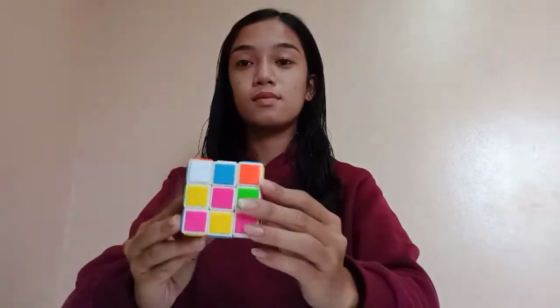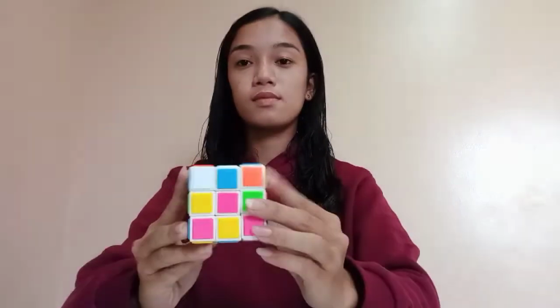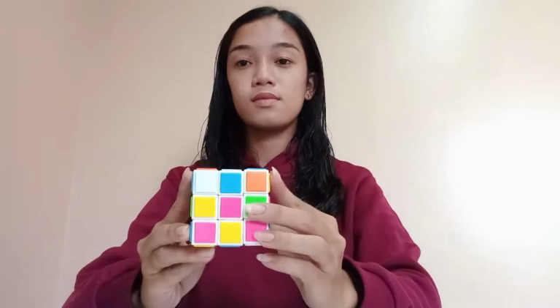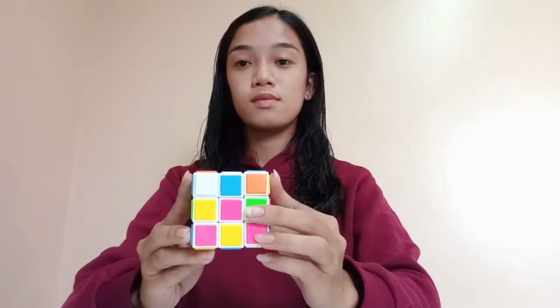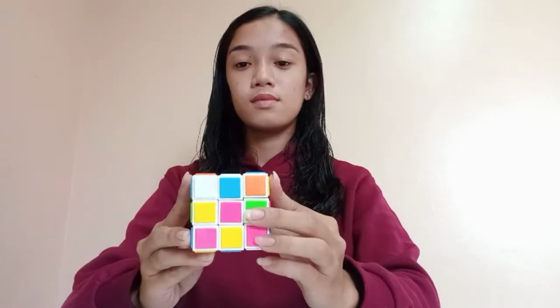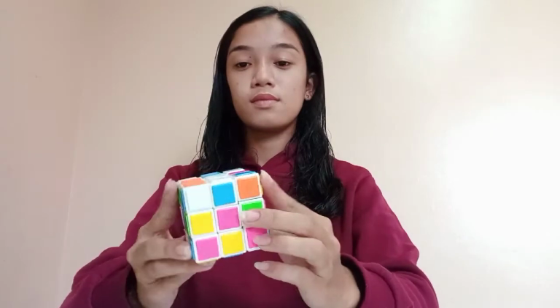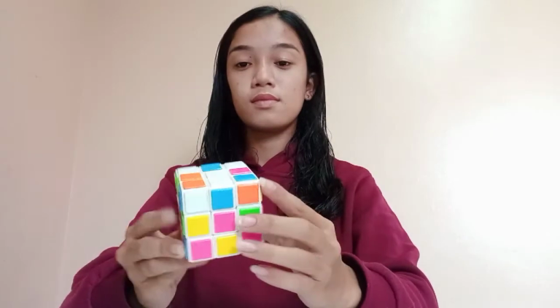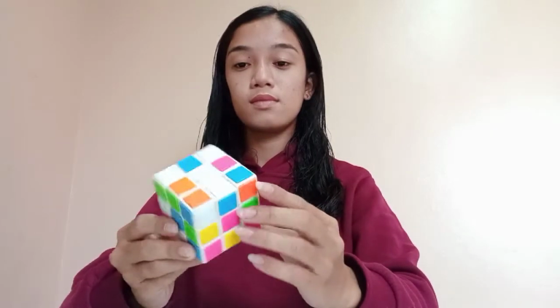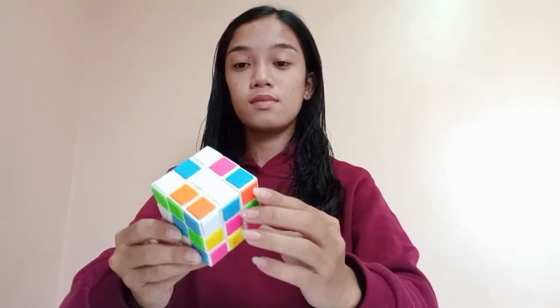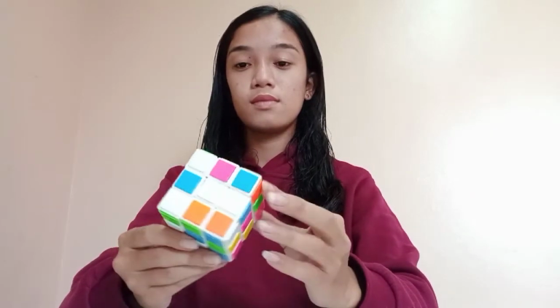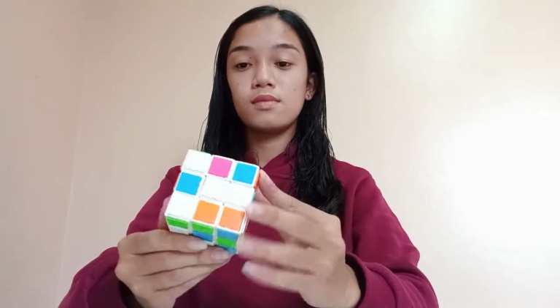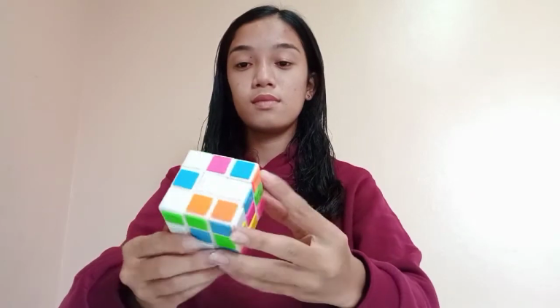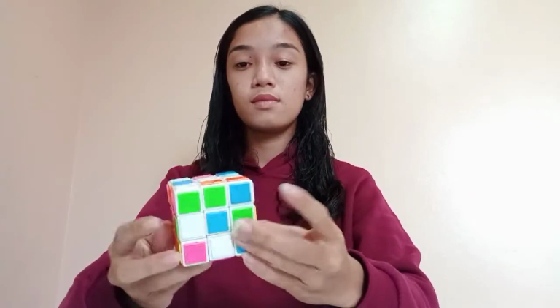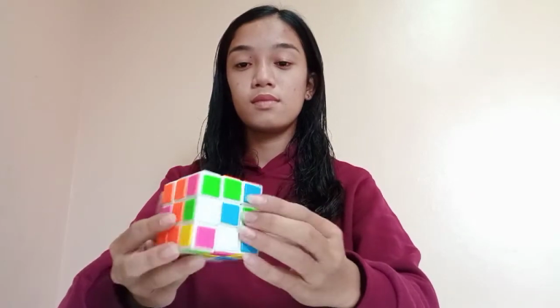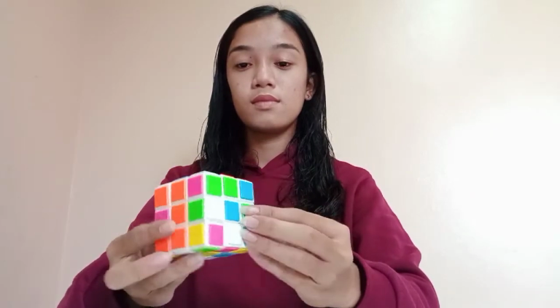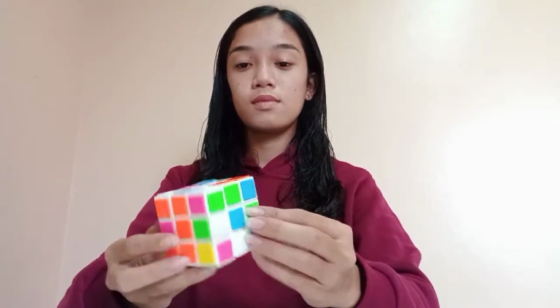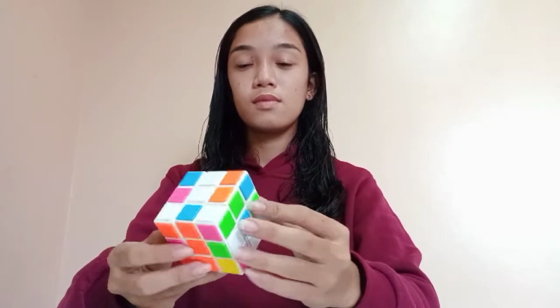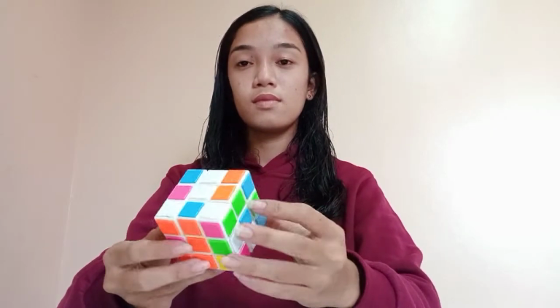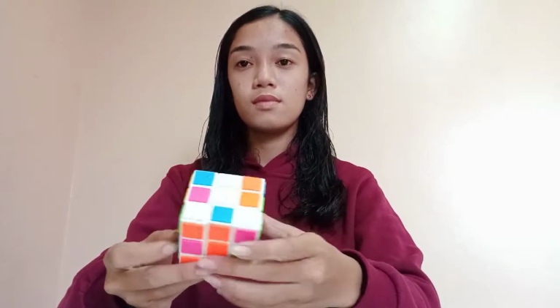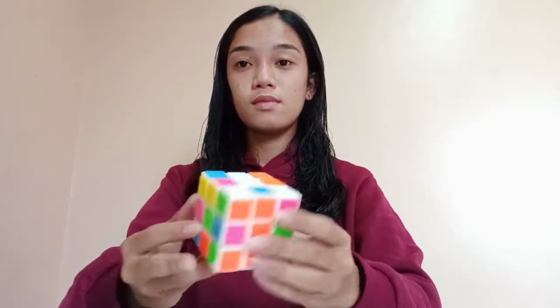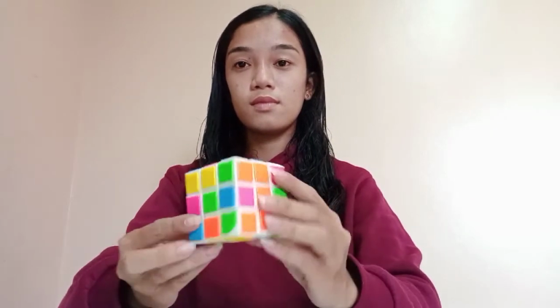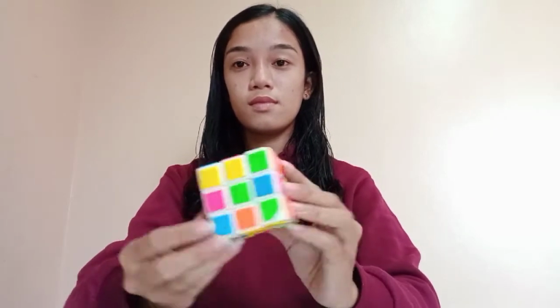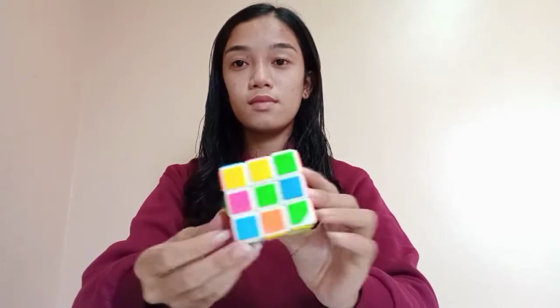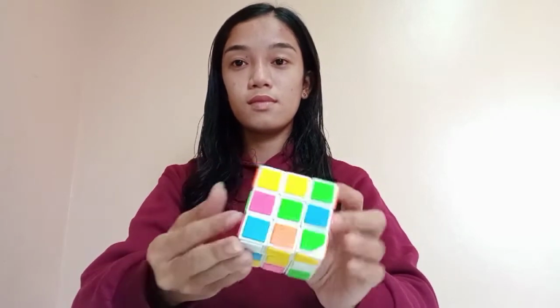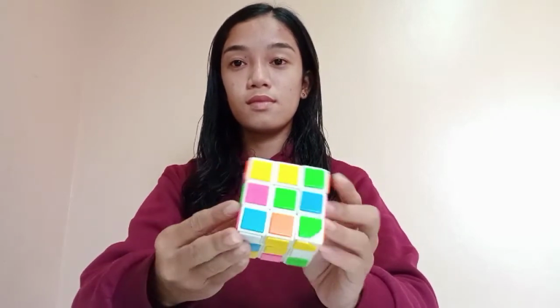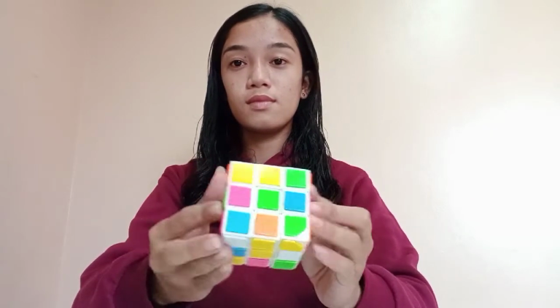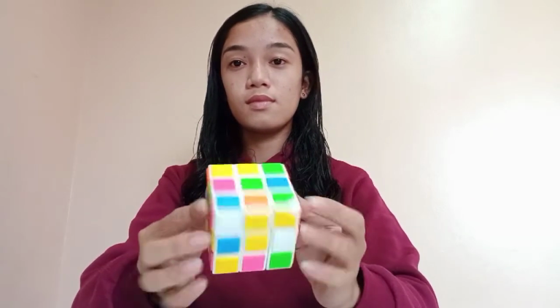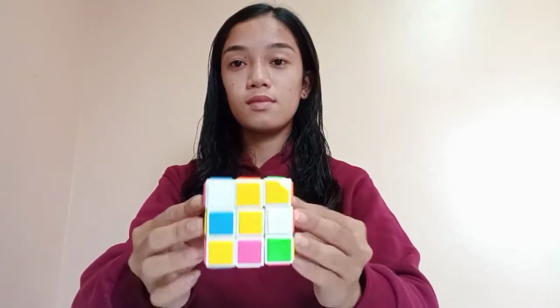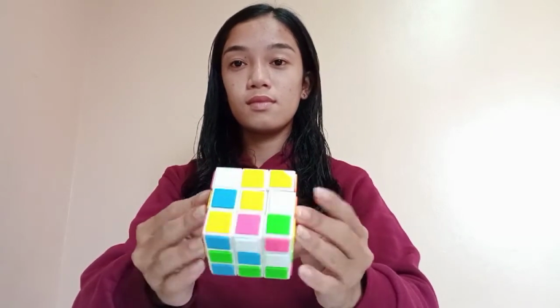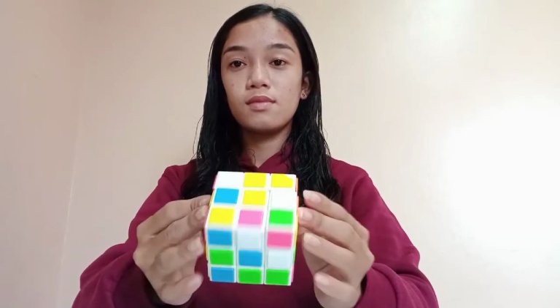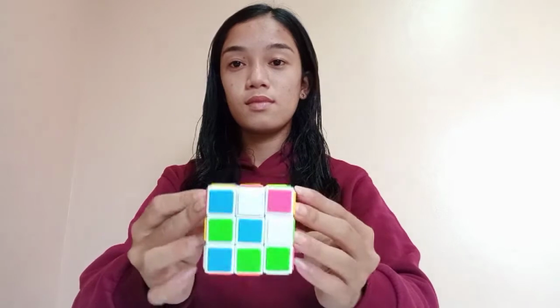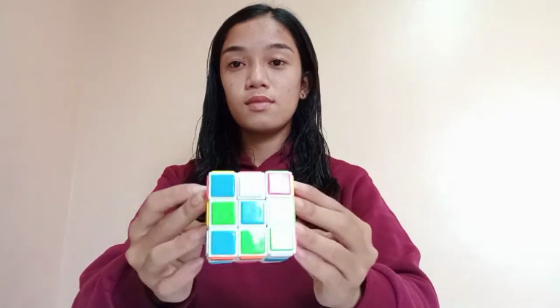Good day everyone, today I'm going to show you how to solve a 3x3 Rubik's Cube.